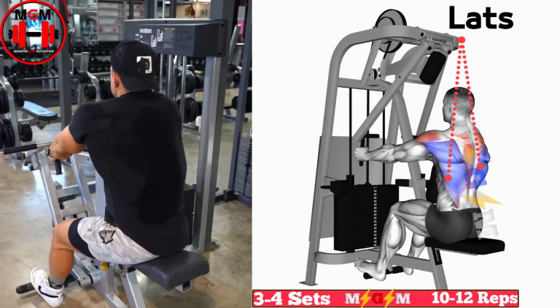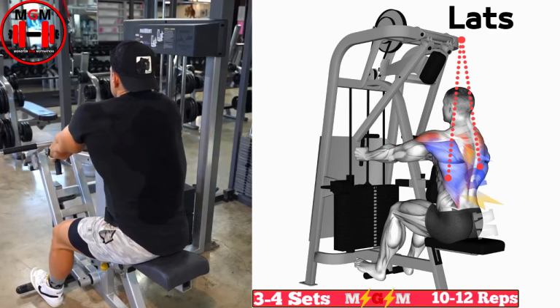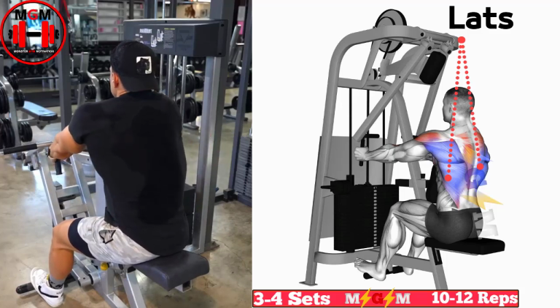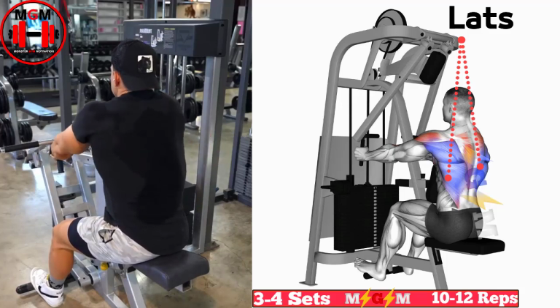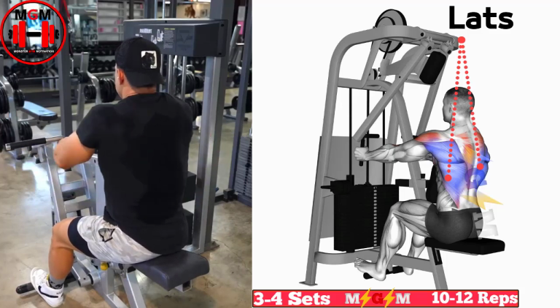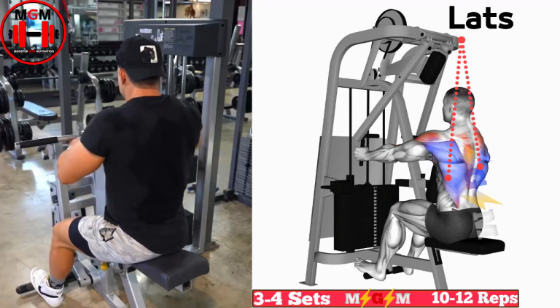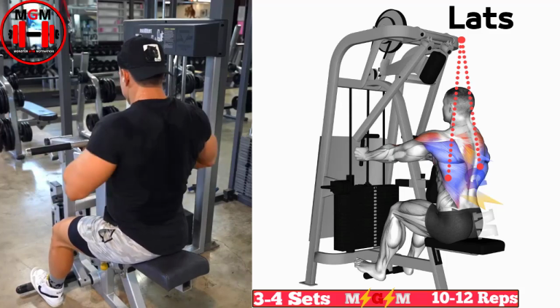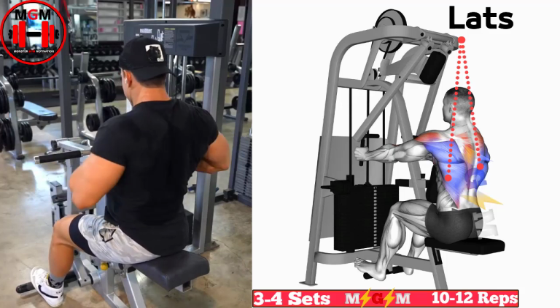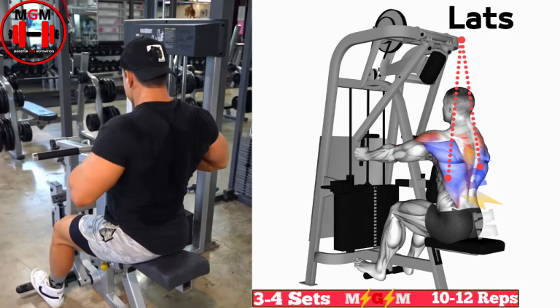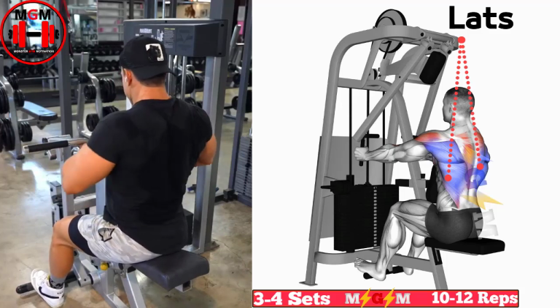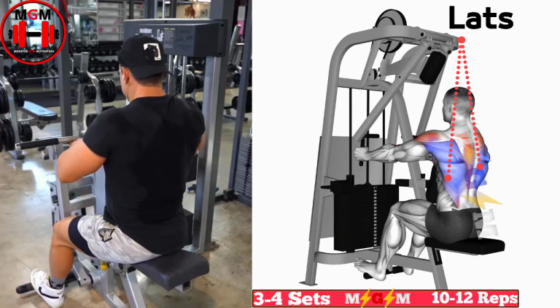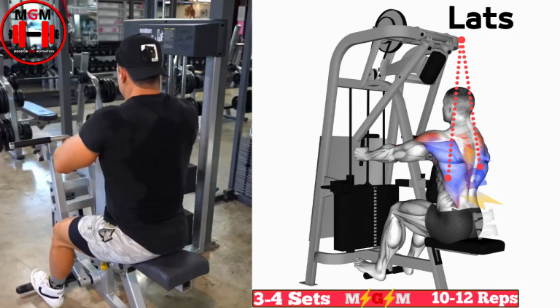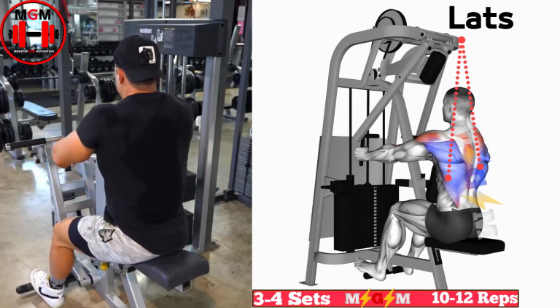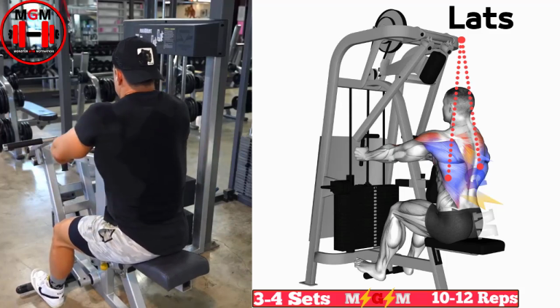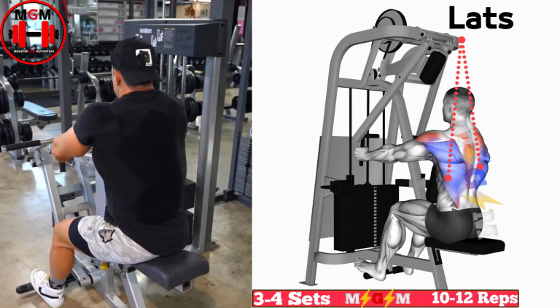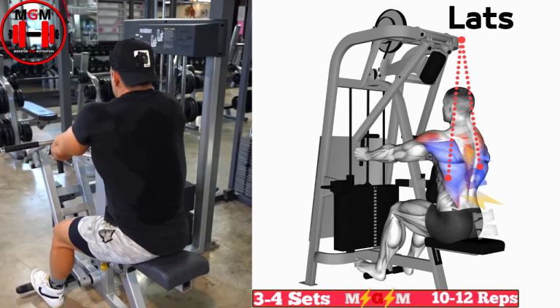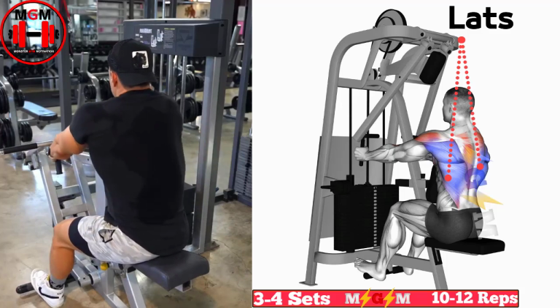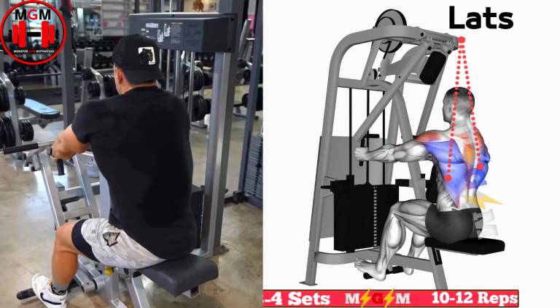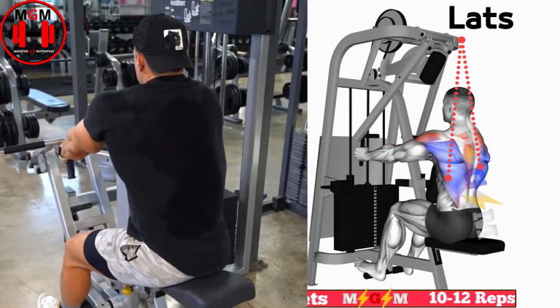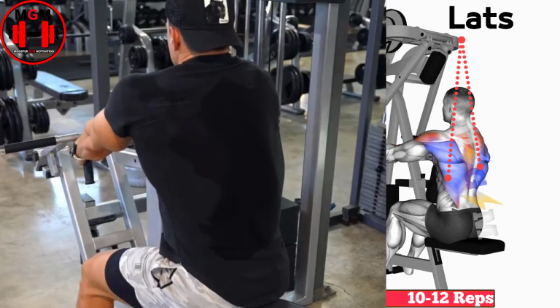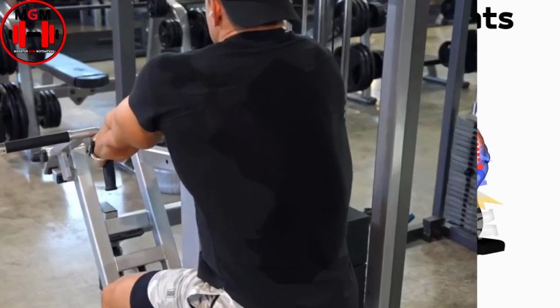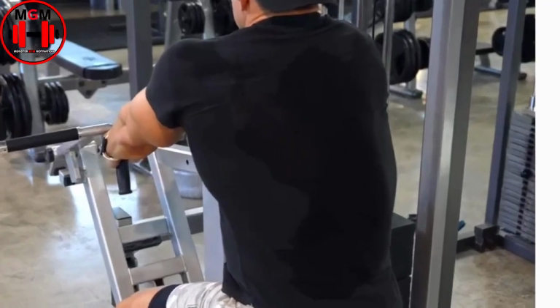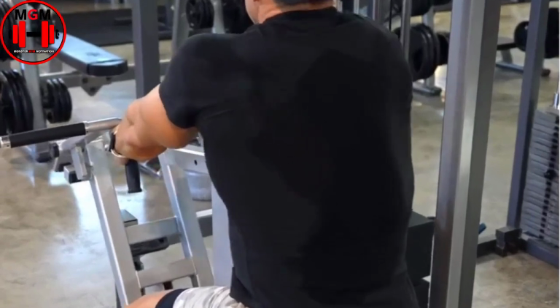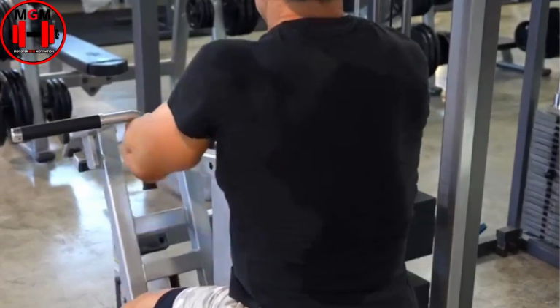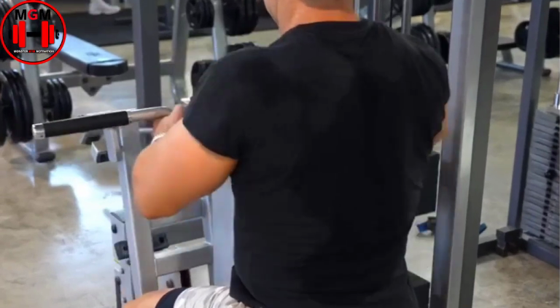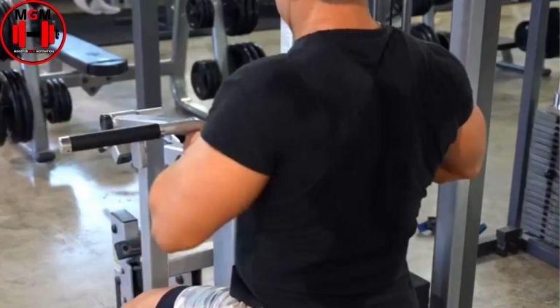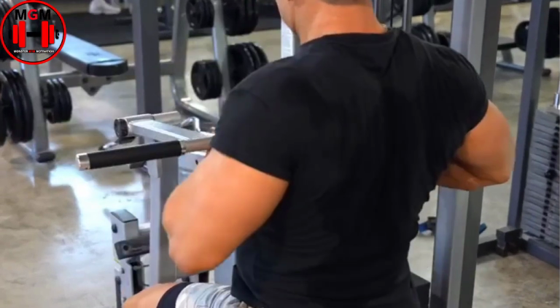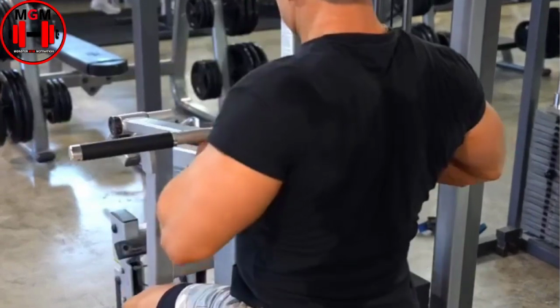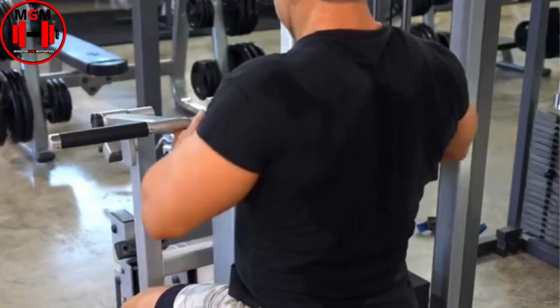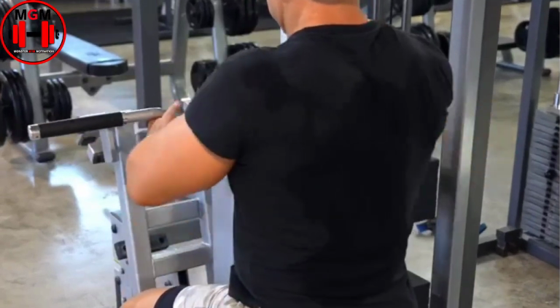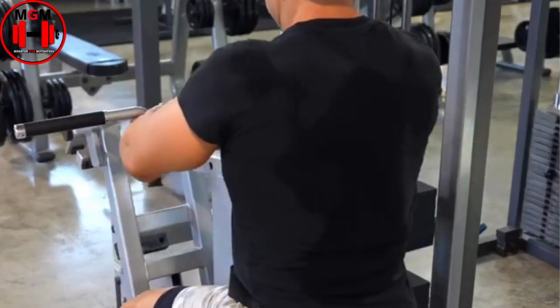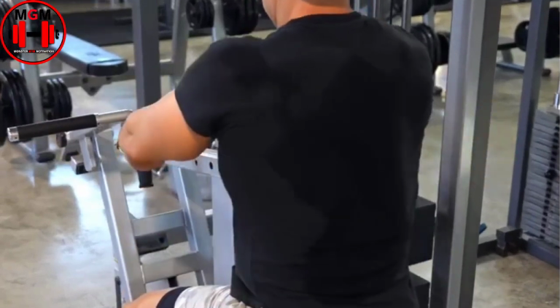Pause for 1 second. Inhale and slowly extend your arms, counting to 3.